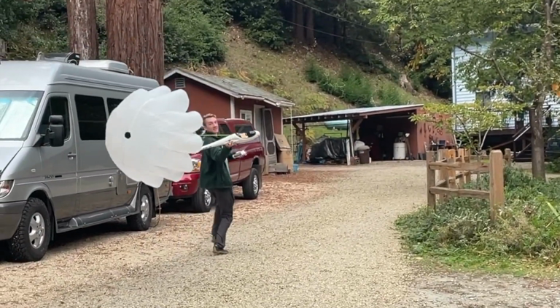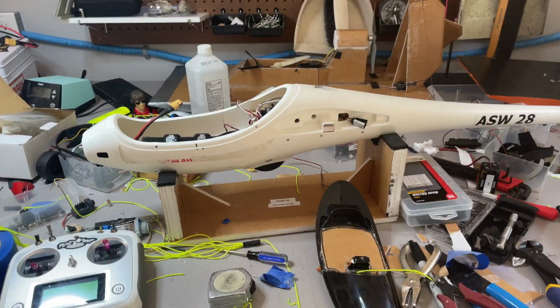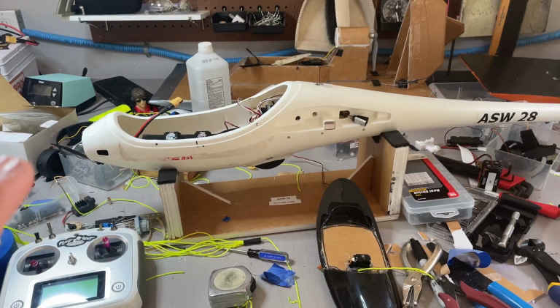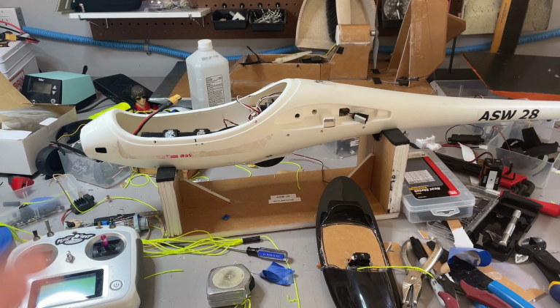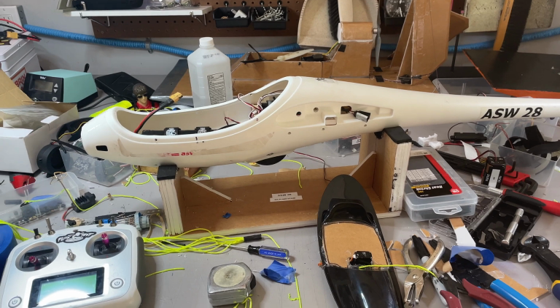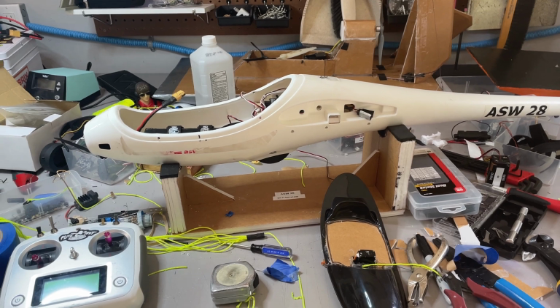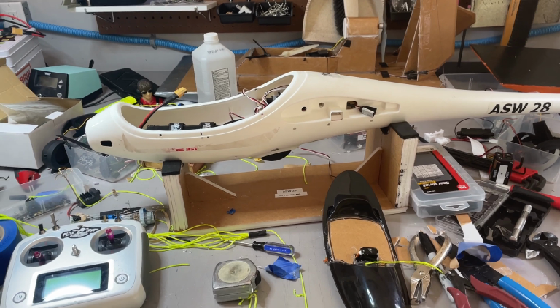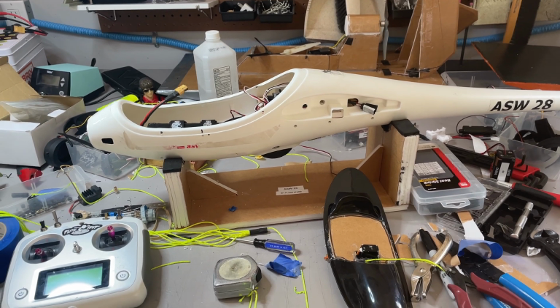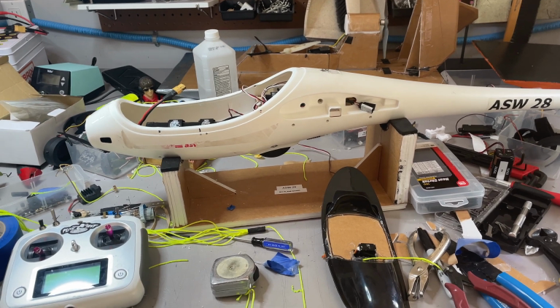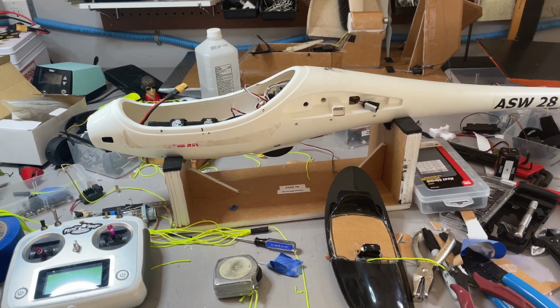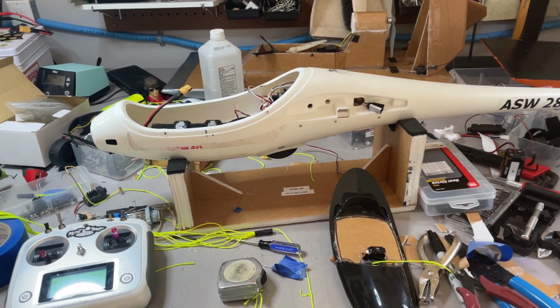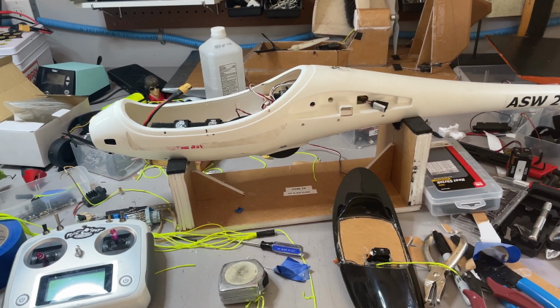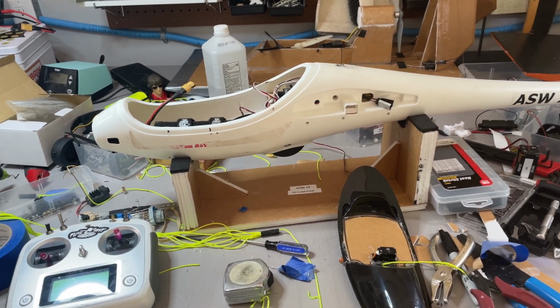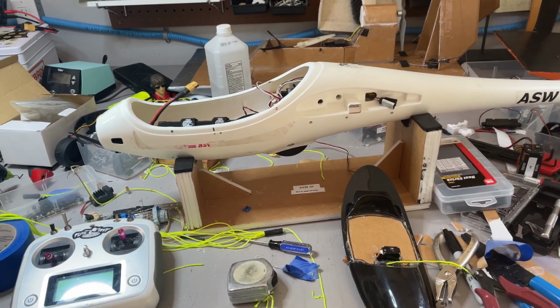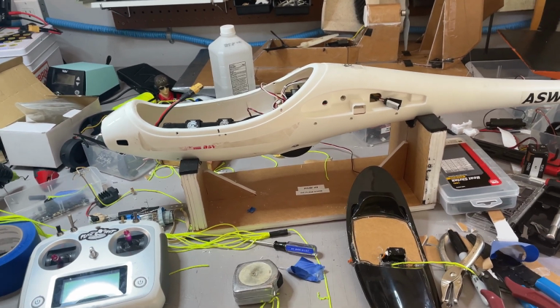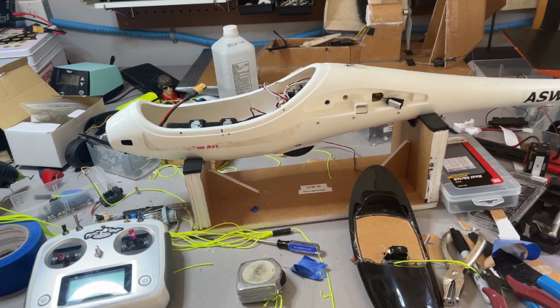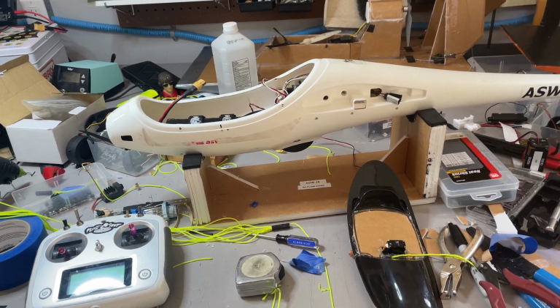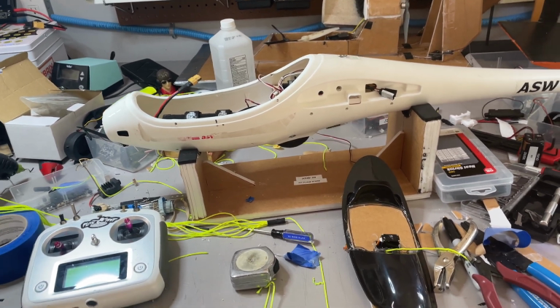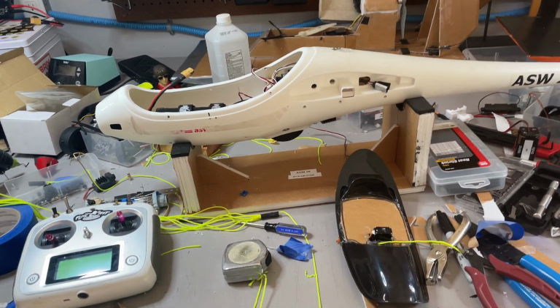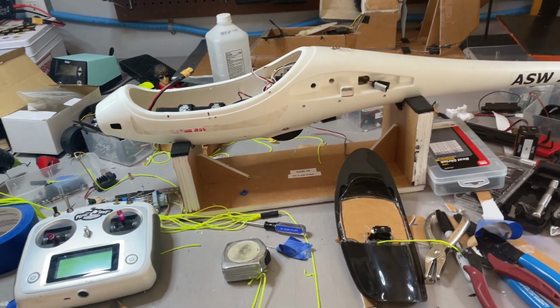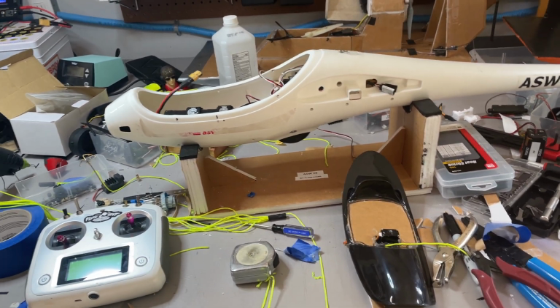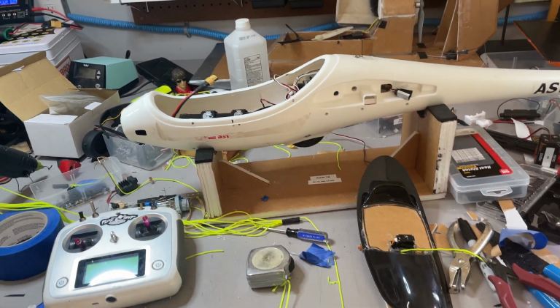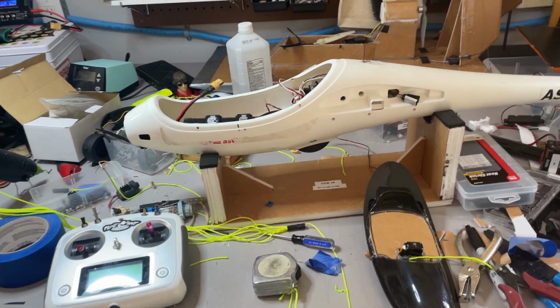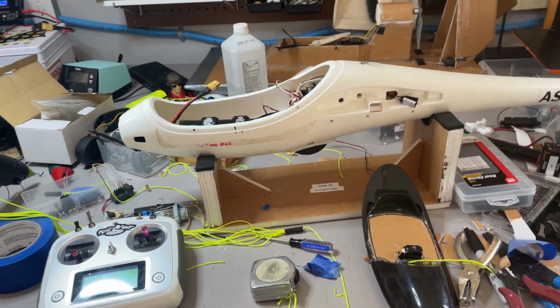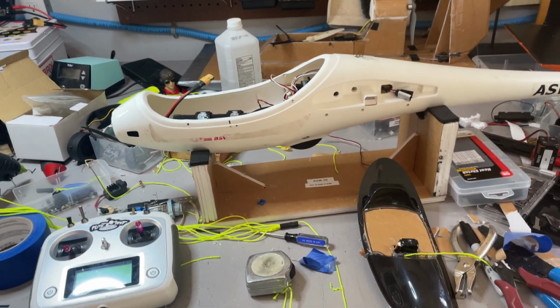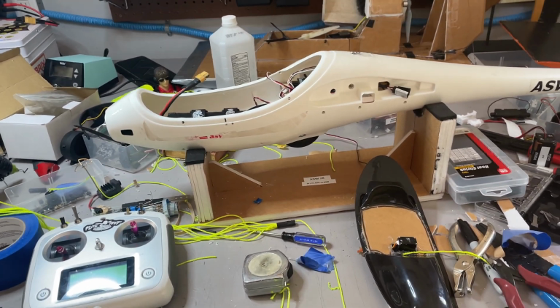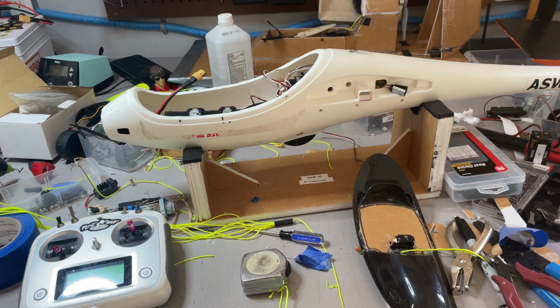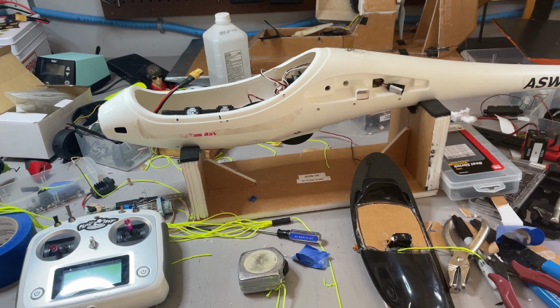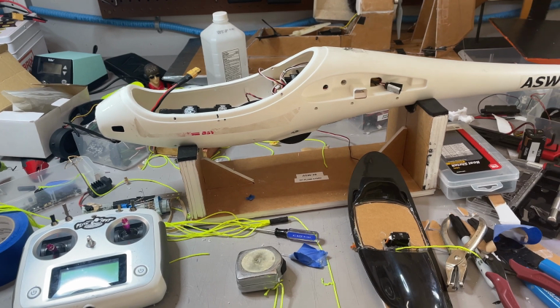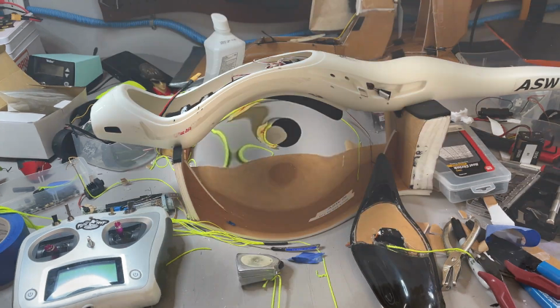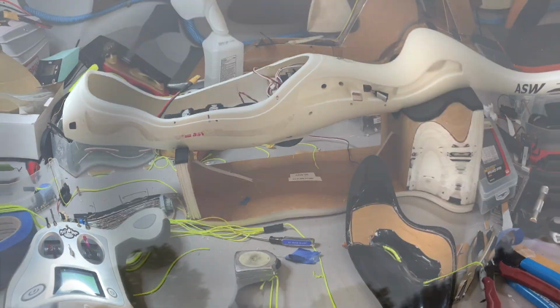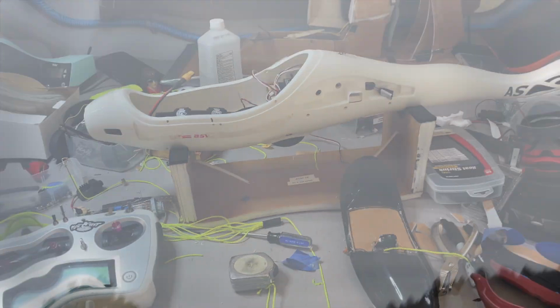This is my ASW 28. The last time you saw this thing it was falling out of the sky due to what I can only assume is an accelerated stall.